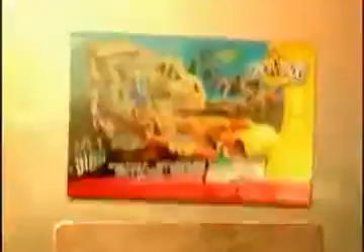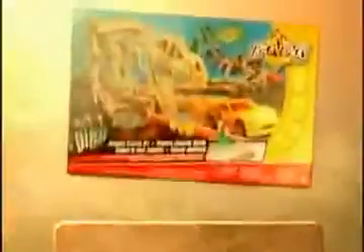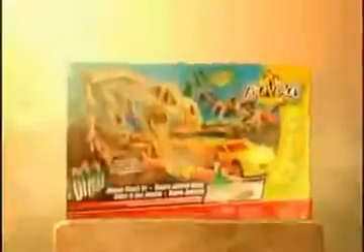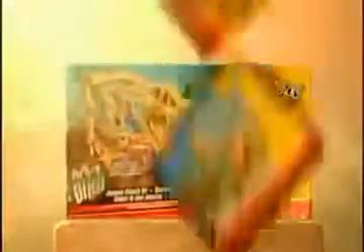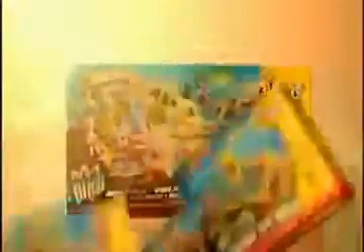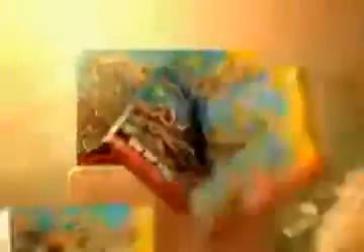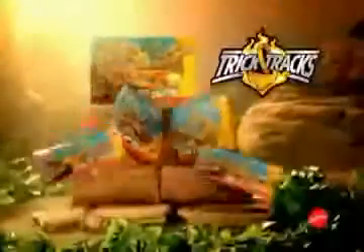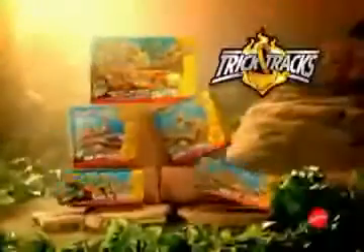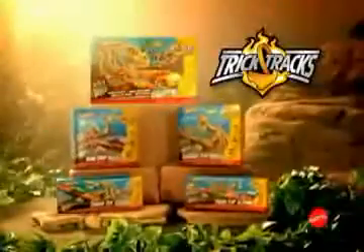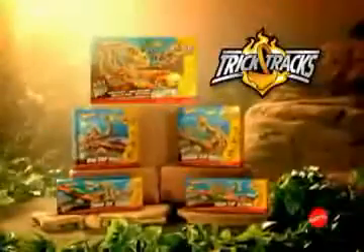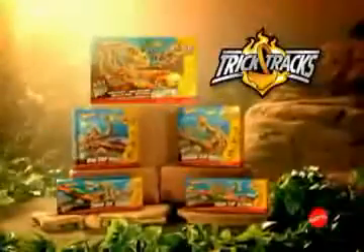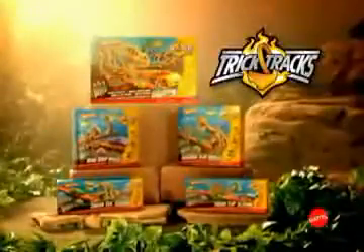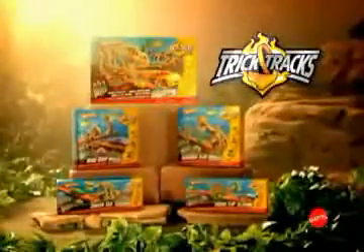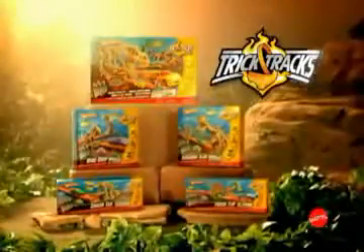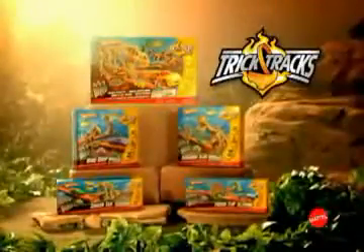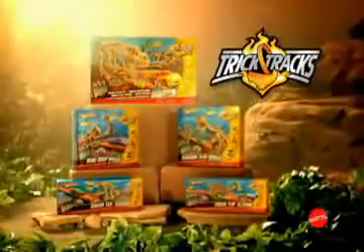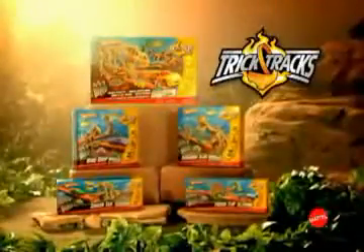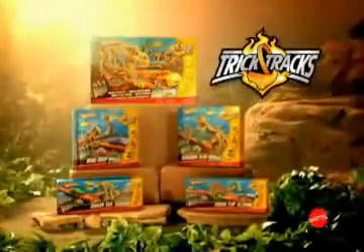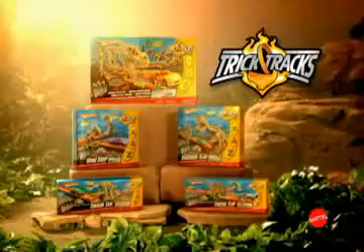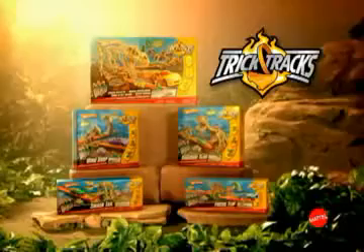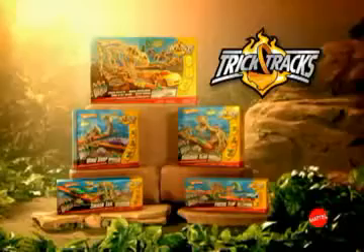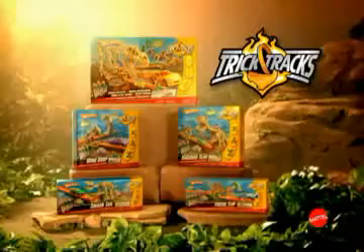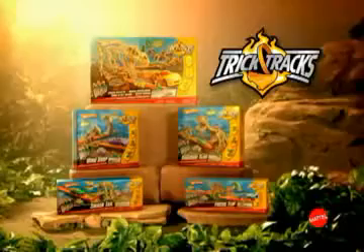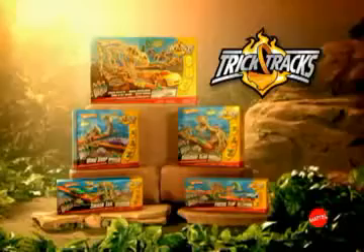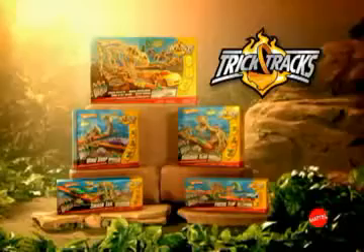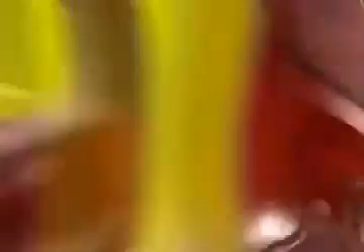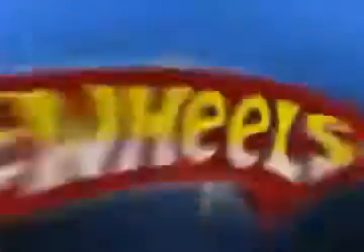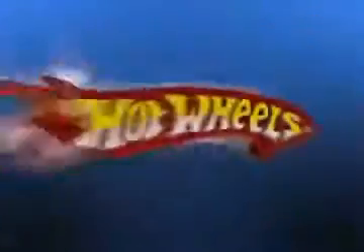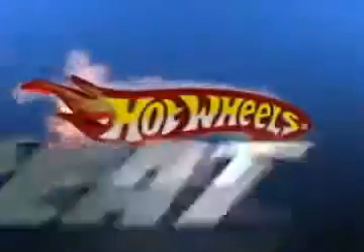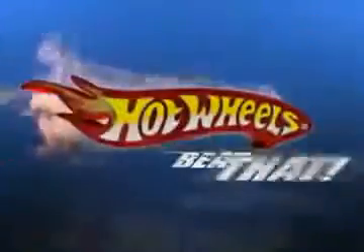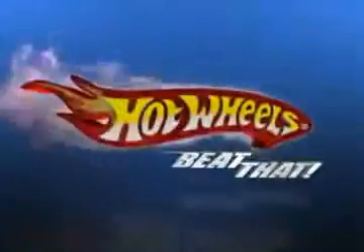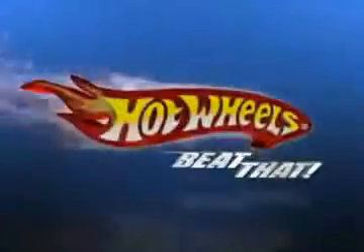Trick Tracks Jurassic Starter set and other sets come with one car. You put sets together; other cars sold separately.